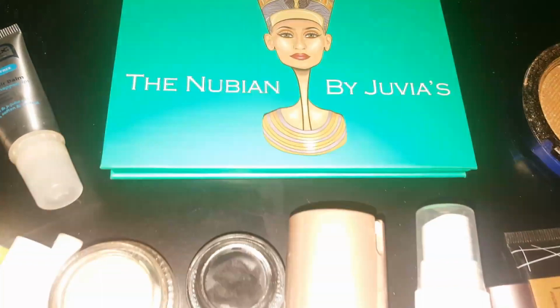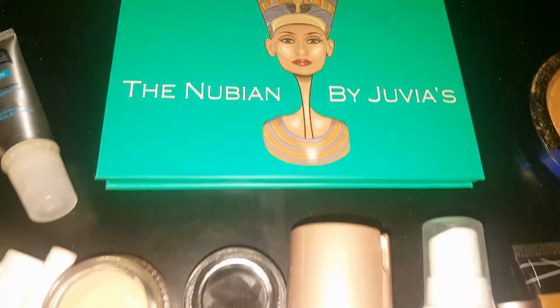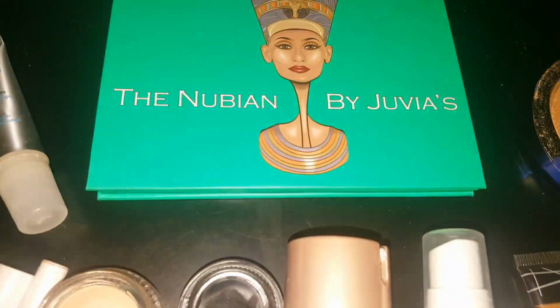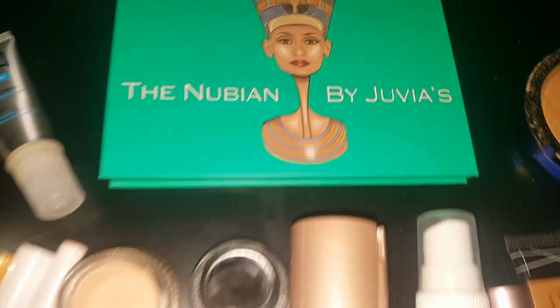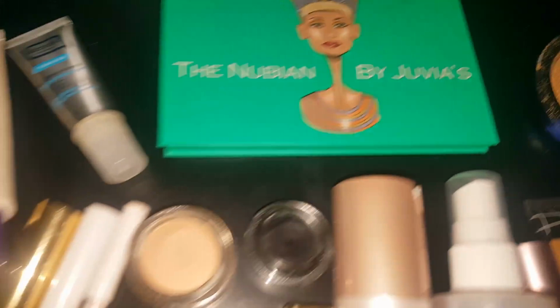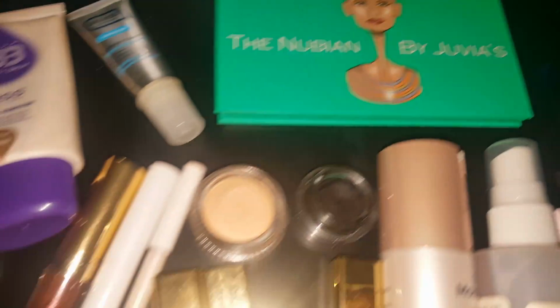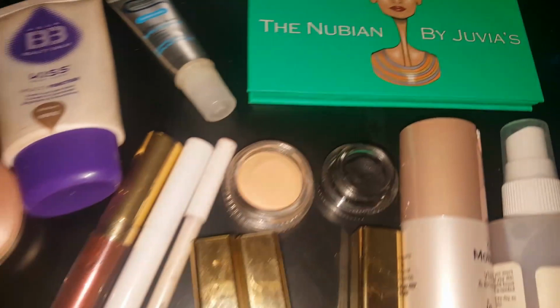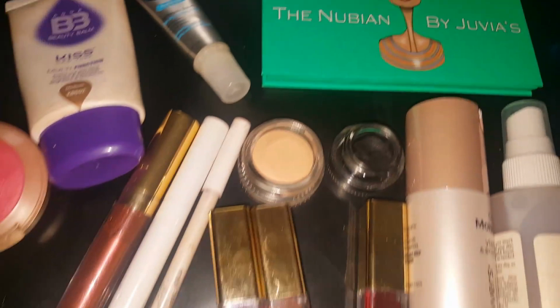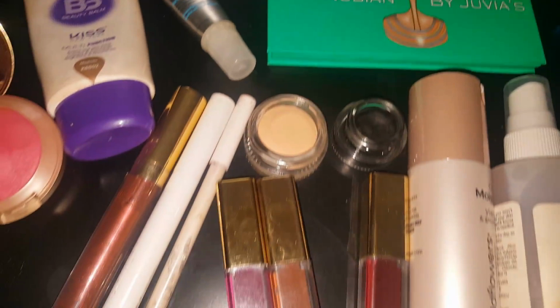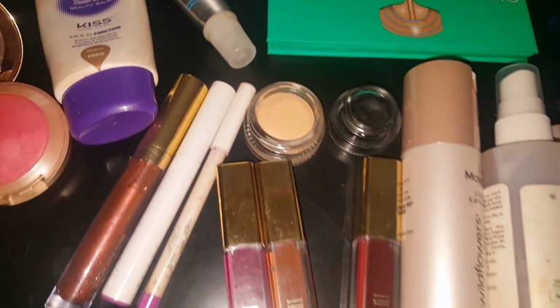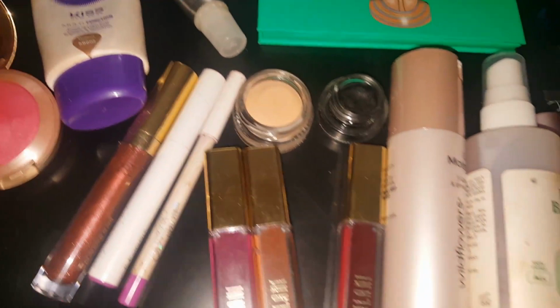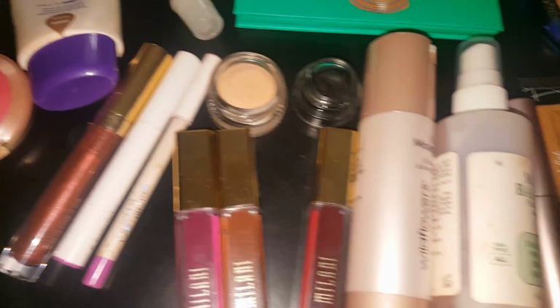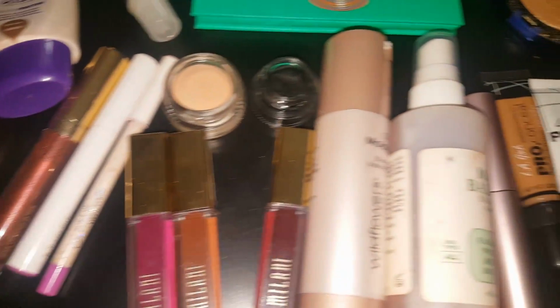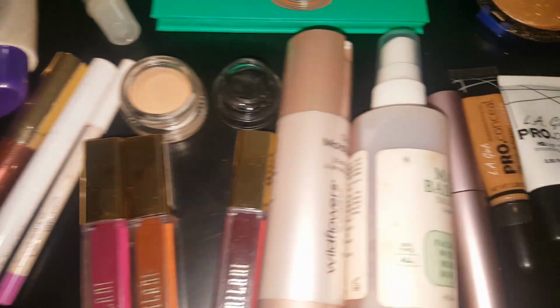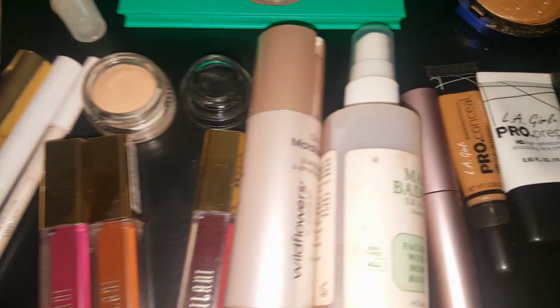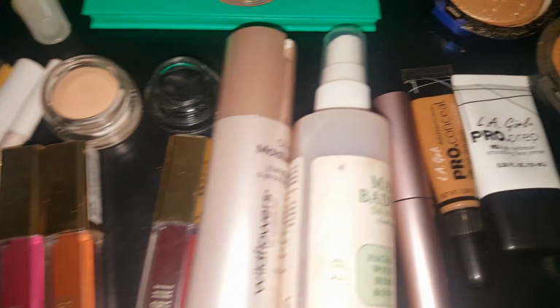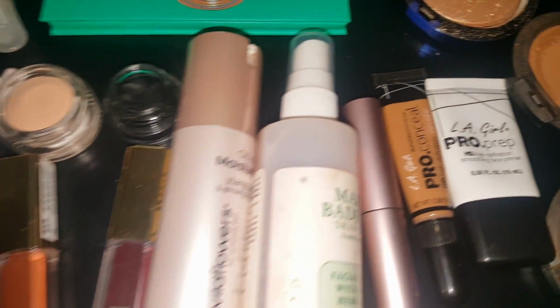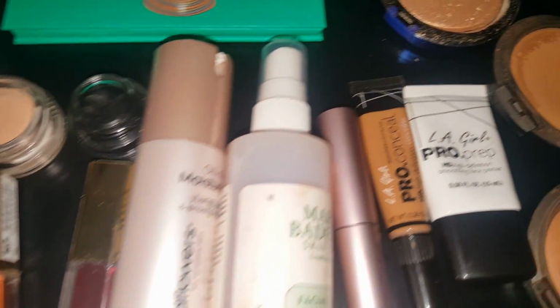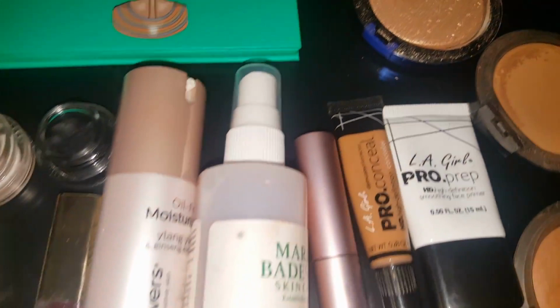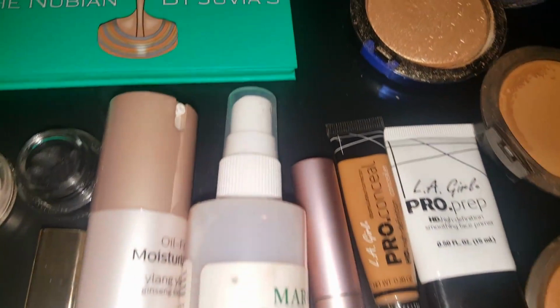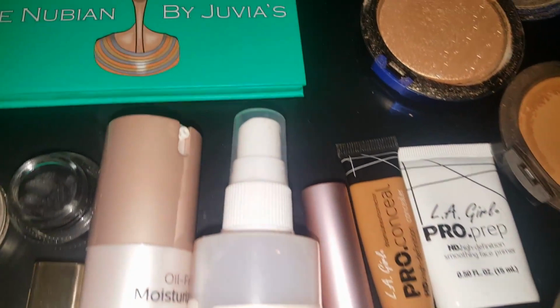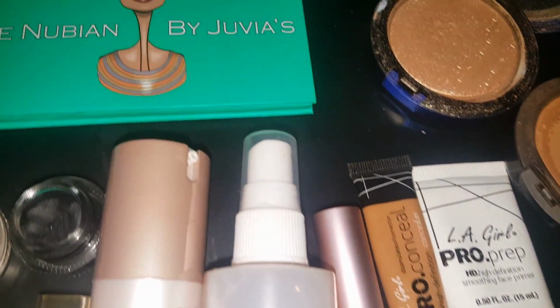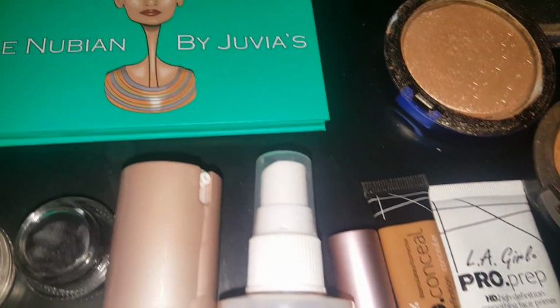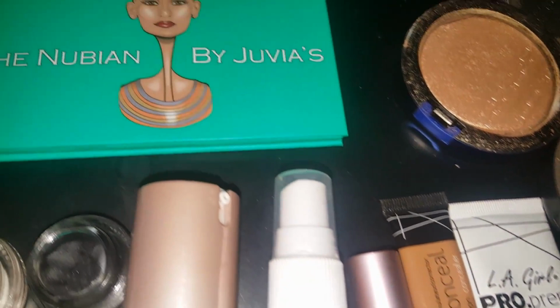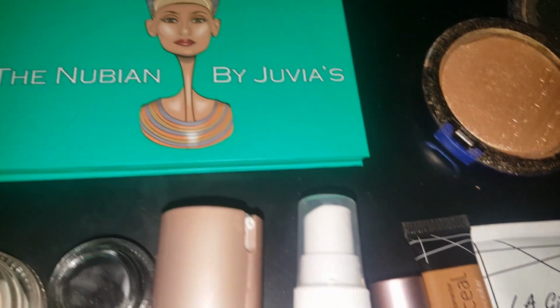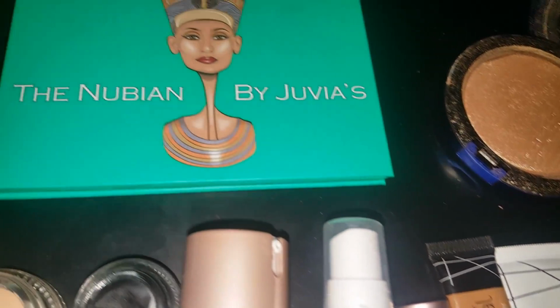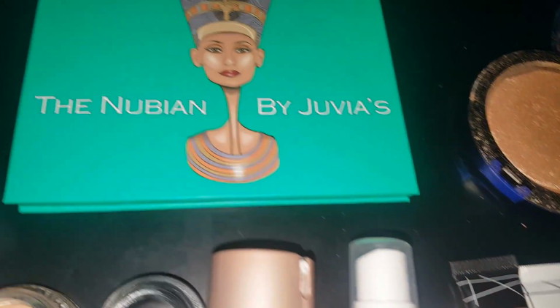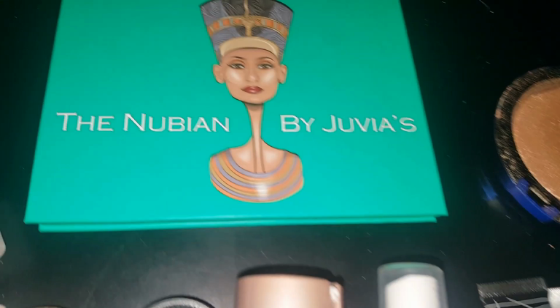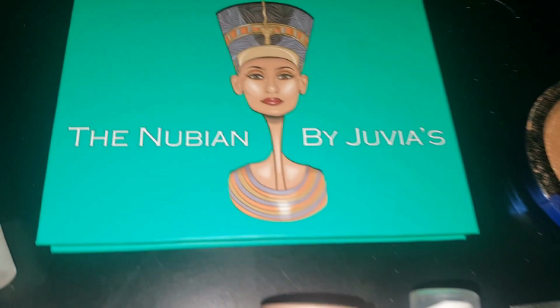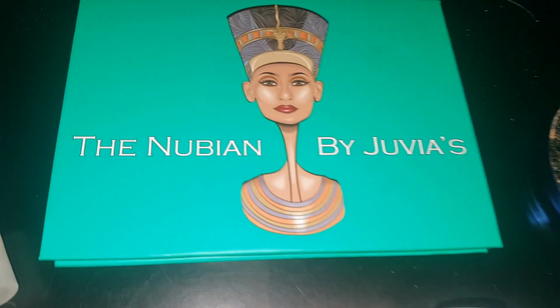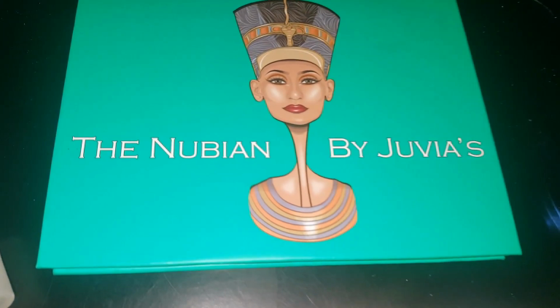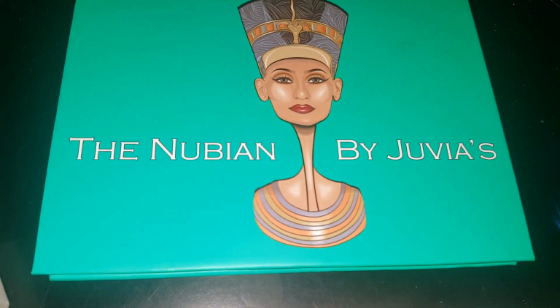YouTube Q Girl here doing a quick video for you guys just to show you the makeup basket of the week.